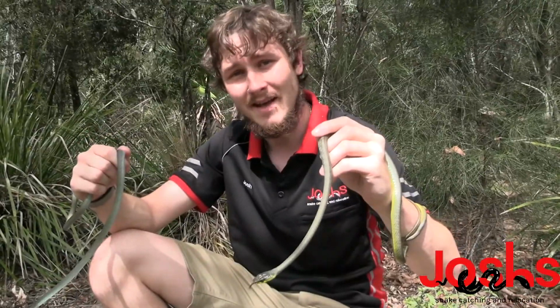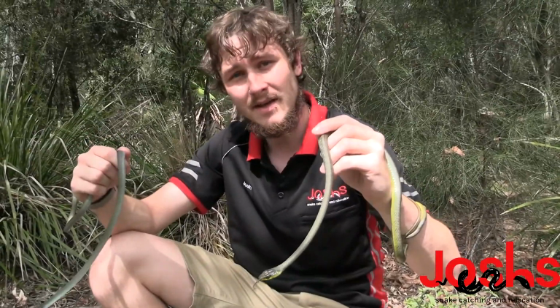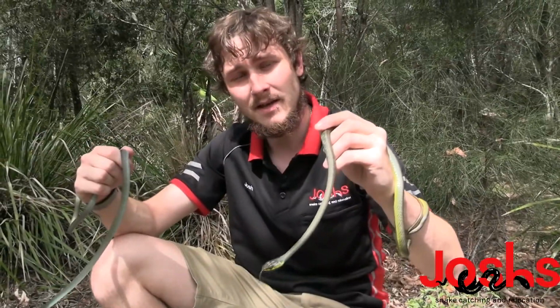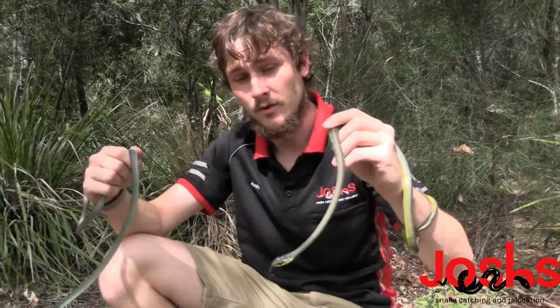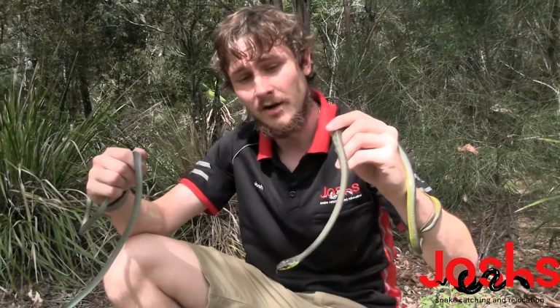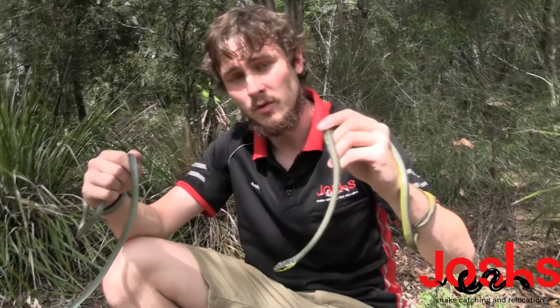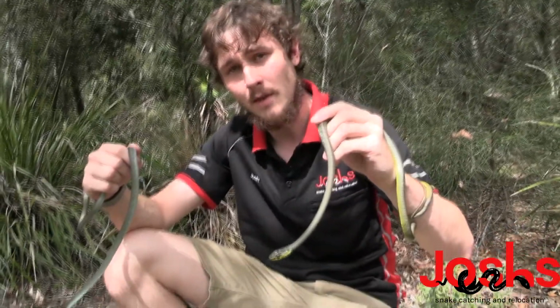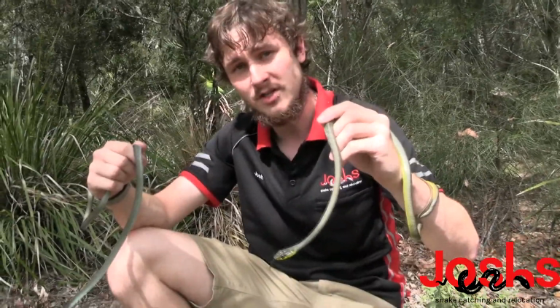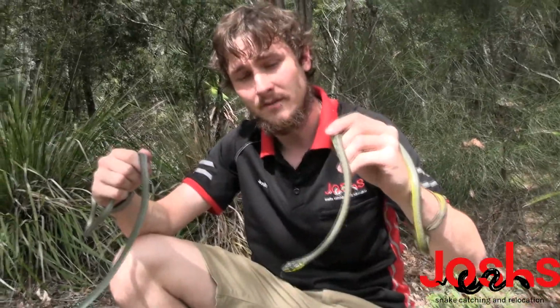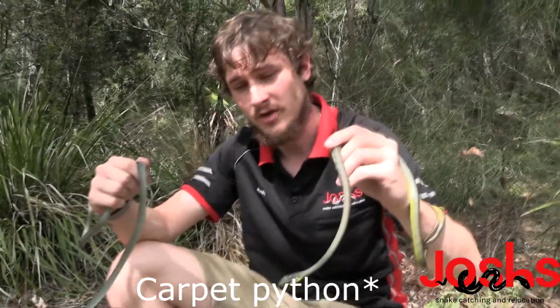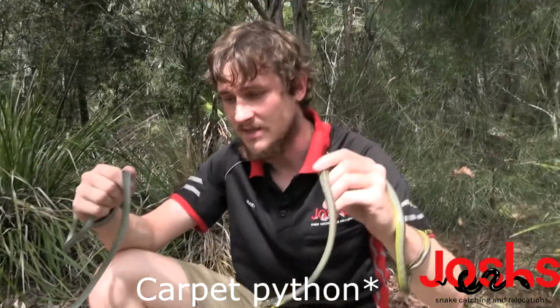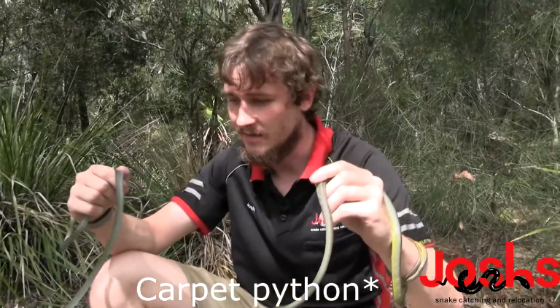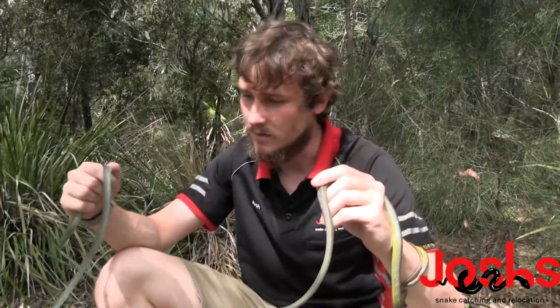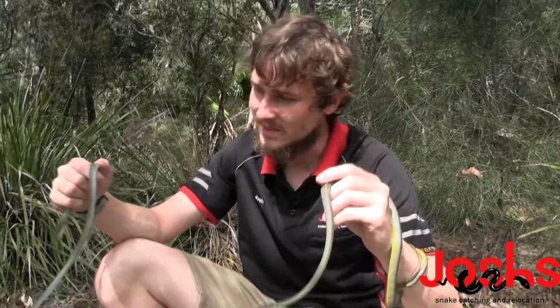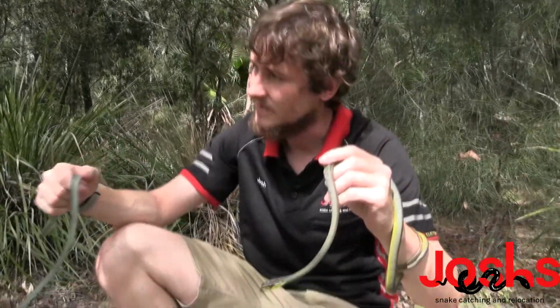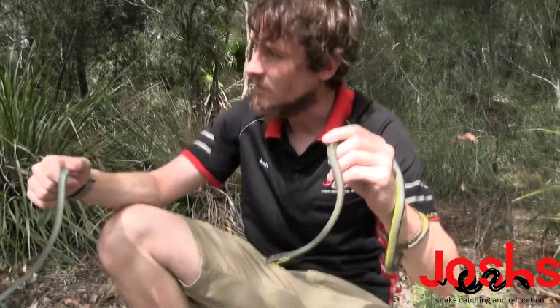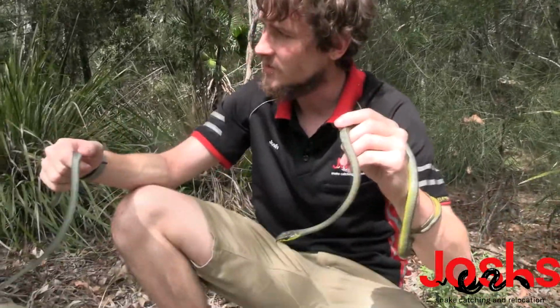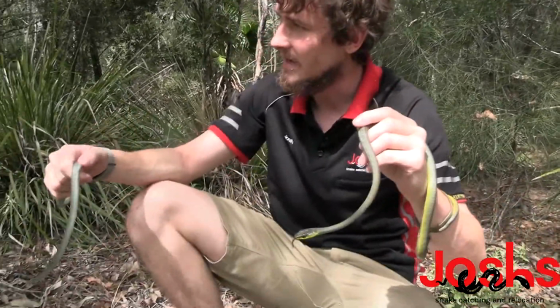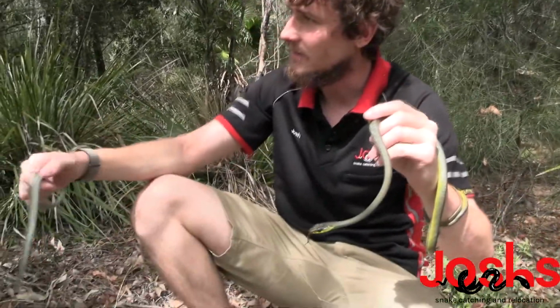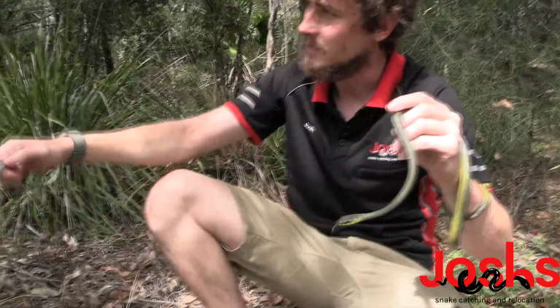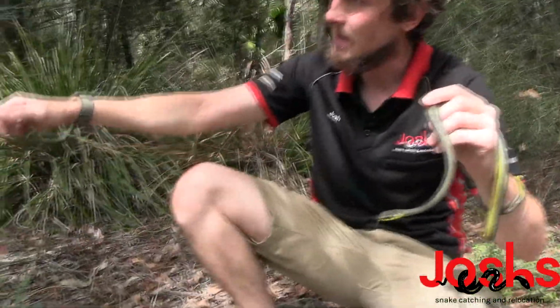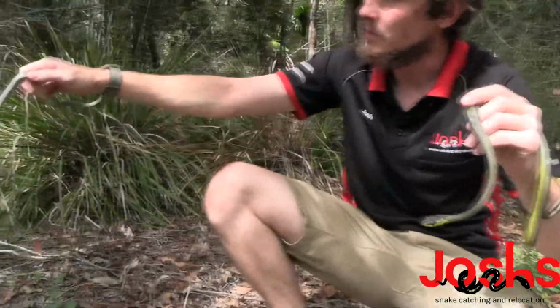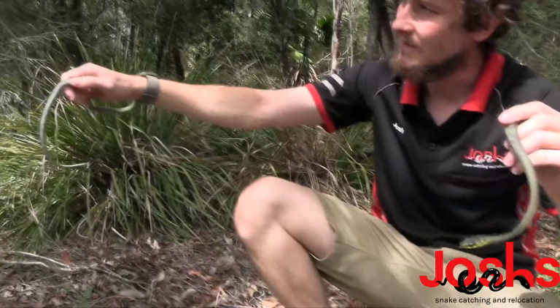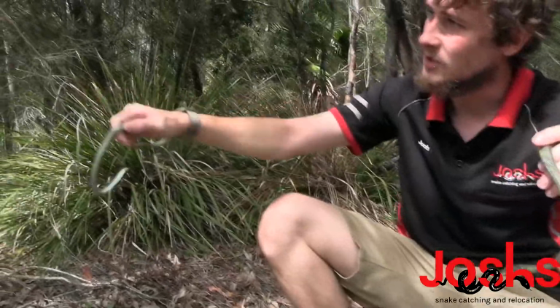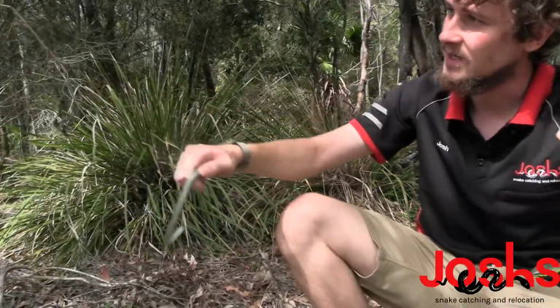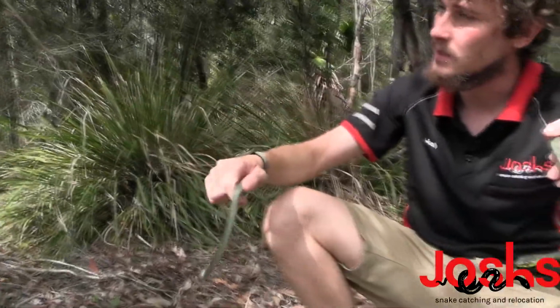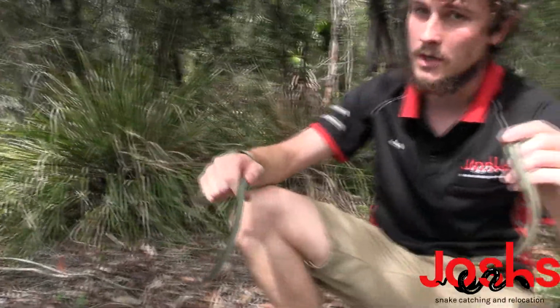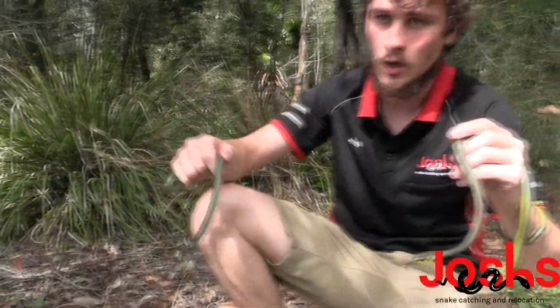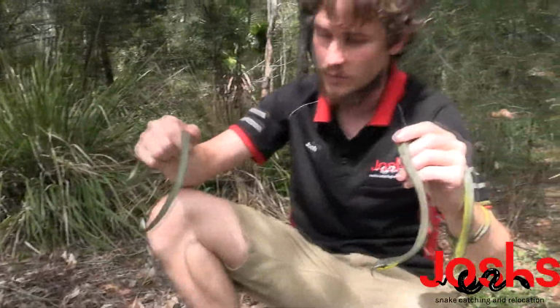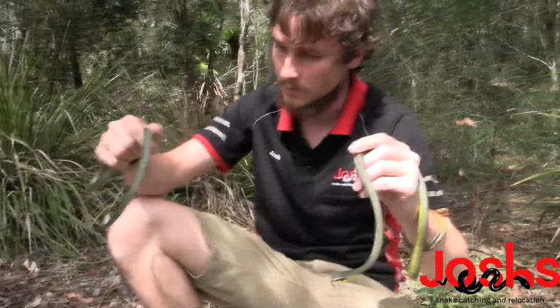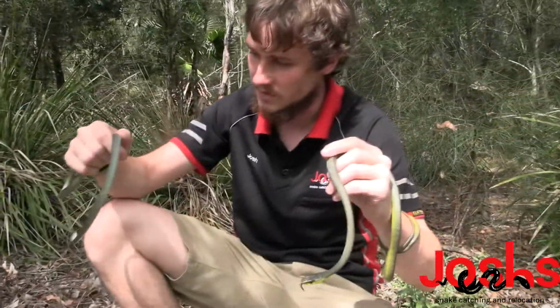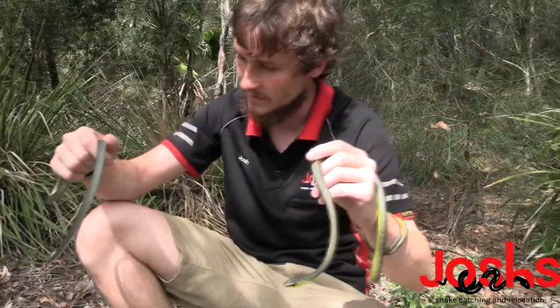And then we've got the Elapid, which is the mildly venomous and the highly venomous species of snakes. So this is in the category of Colubrid. Another incredible climber — if I was to let these guys go now, they'd be able to mount that tree no problem whatsoever.